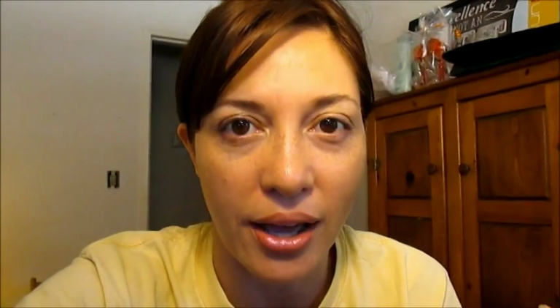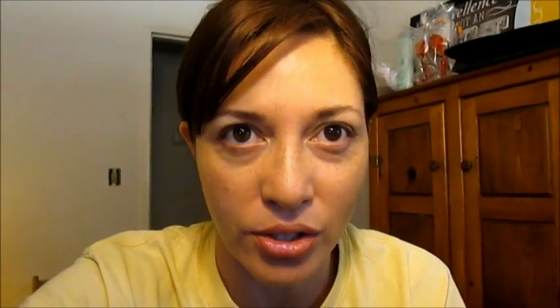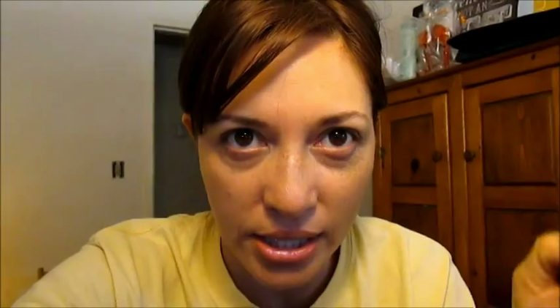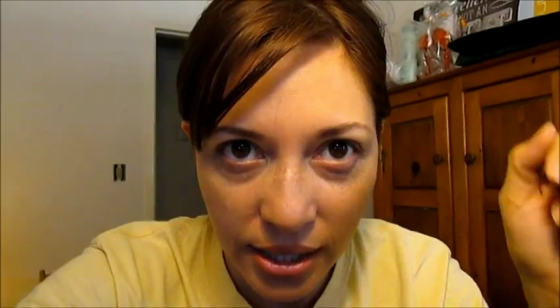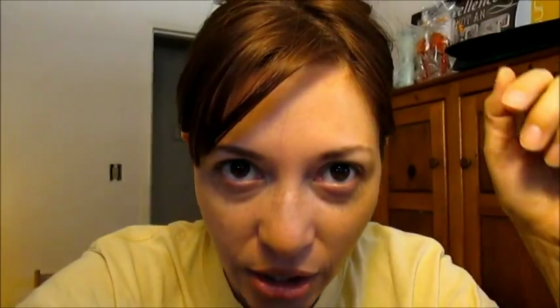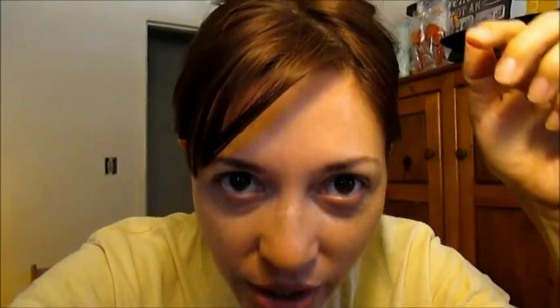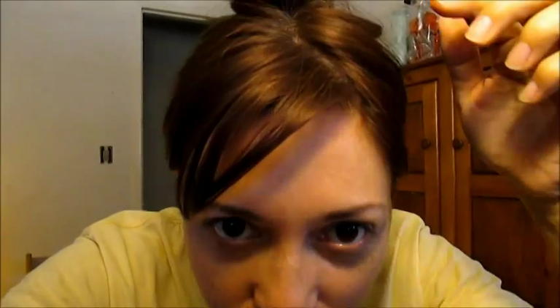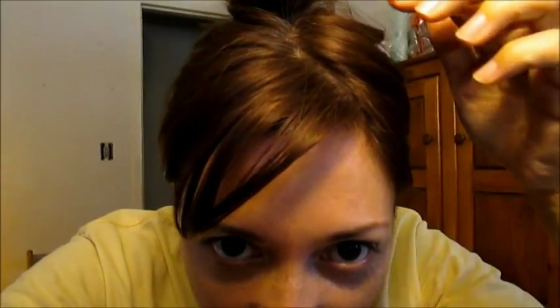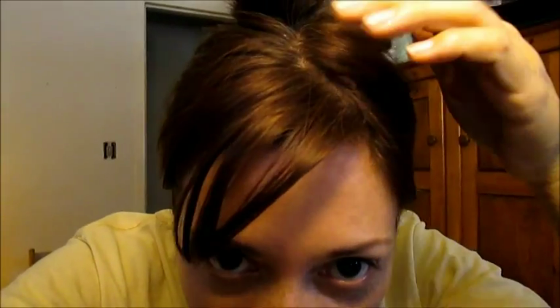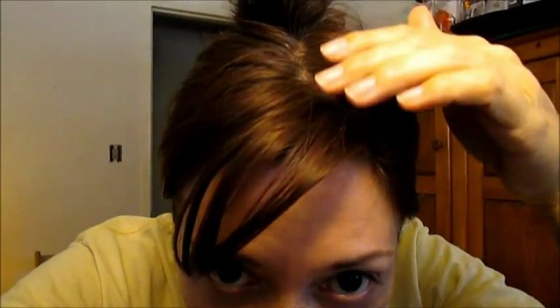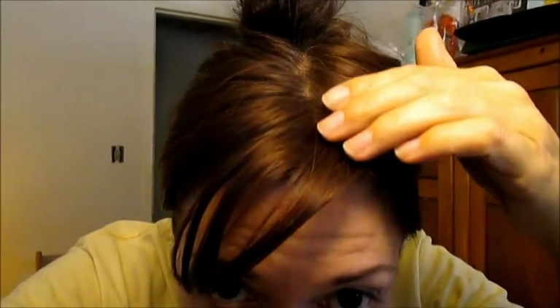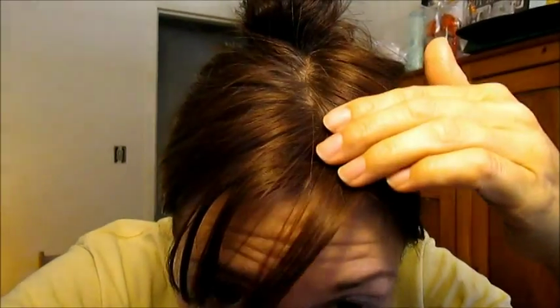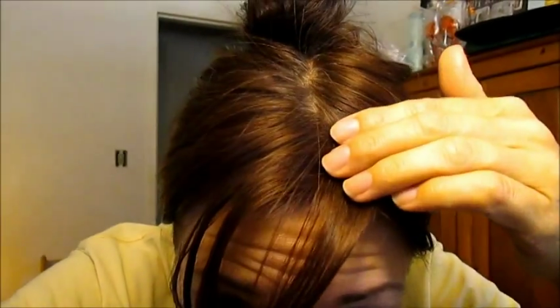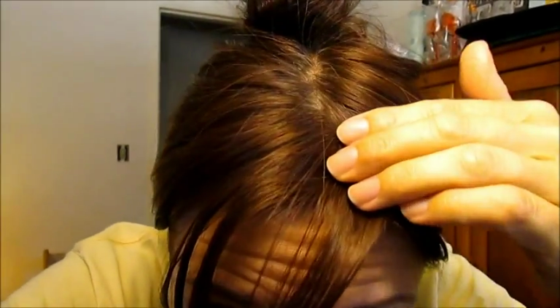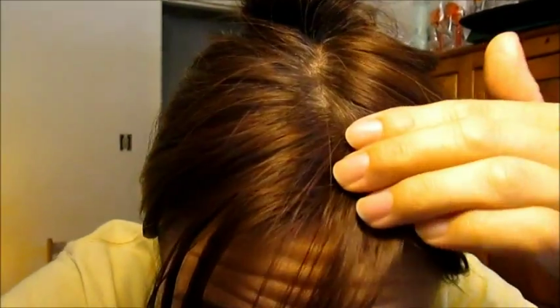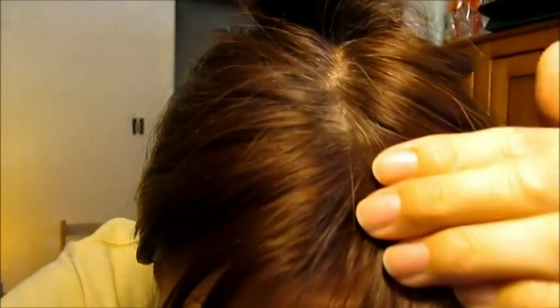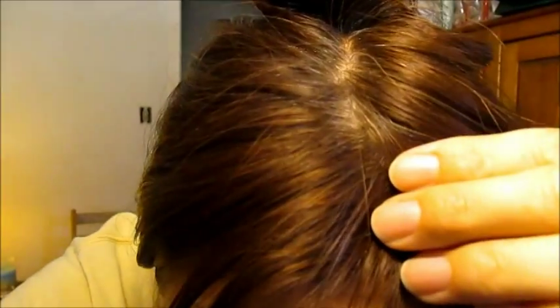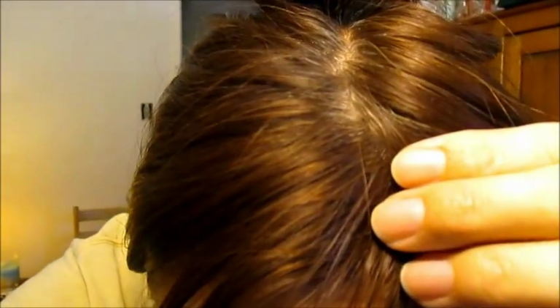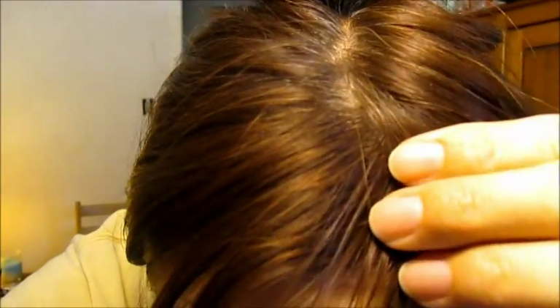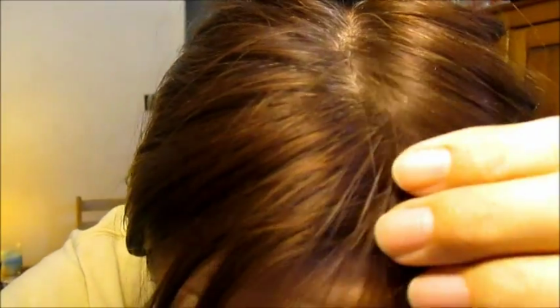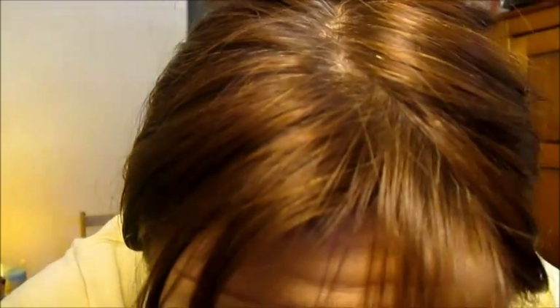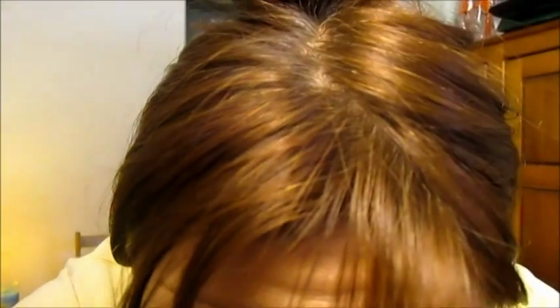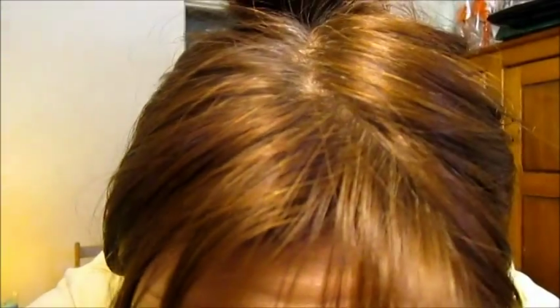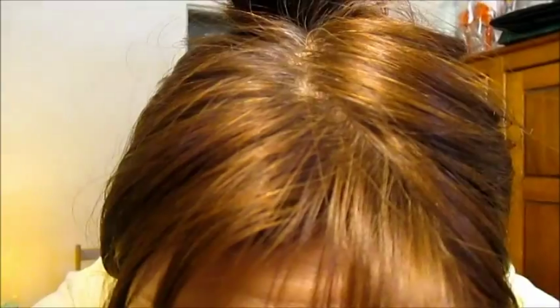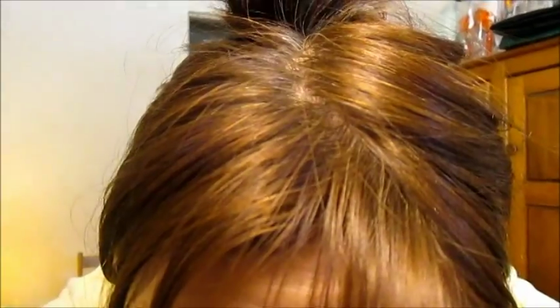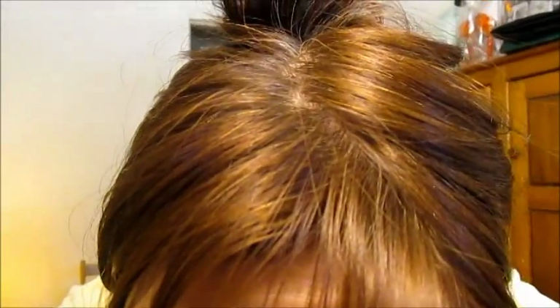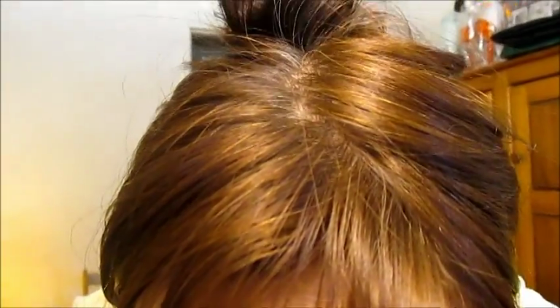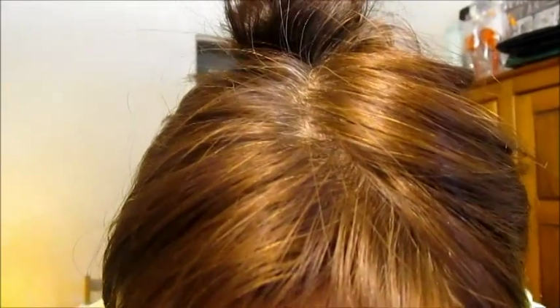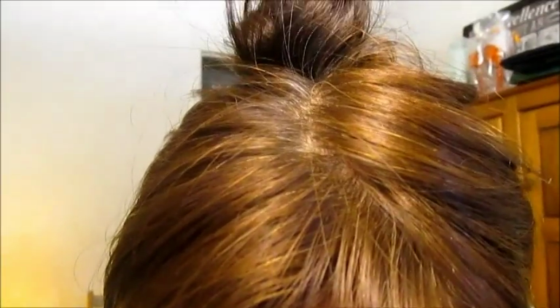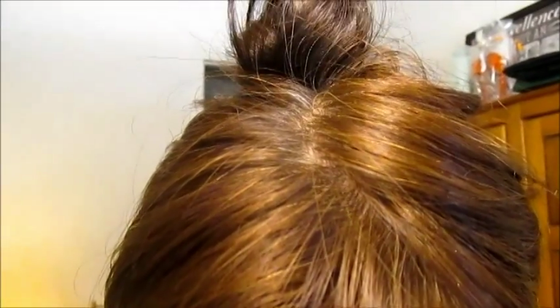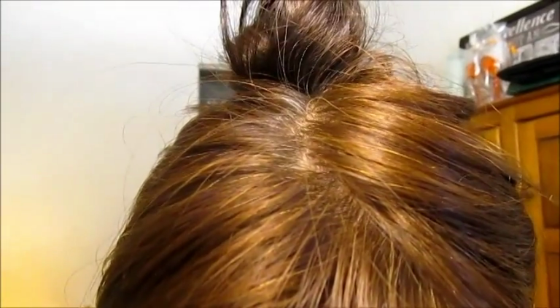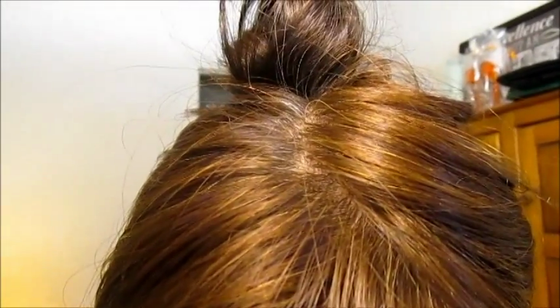But you see here — I don't know if you can see right here — there's some gray hair. Yeah, see that?